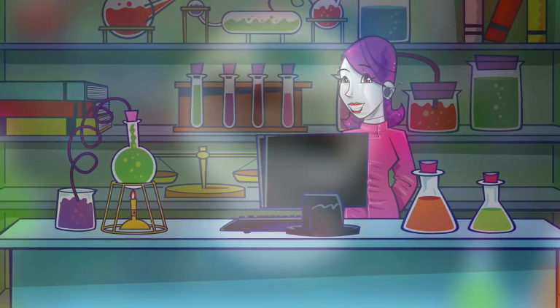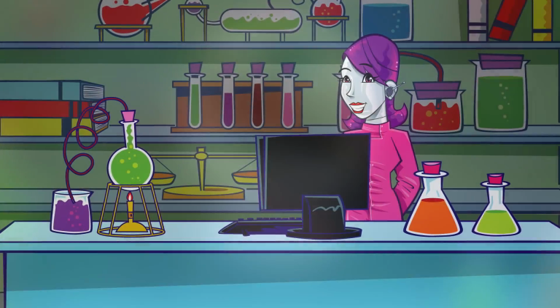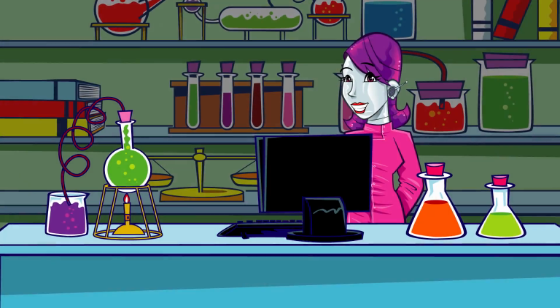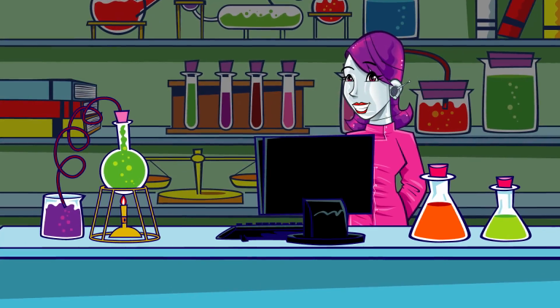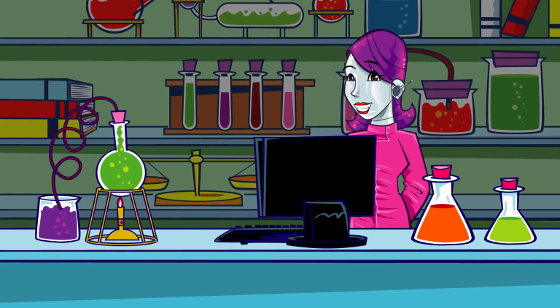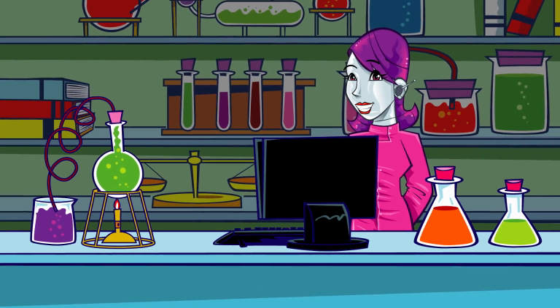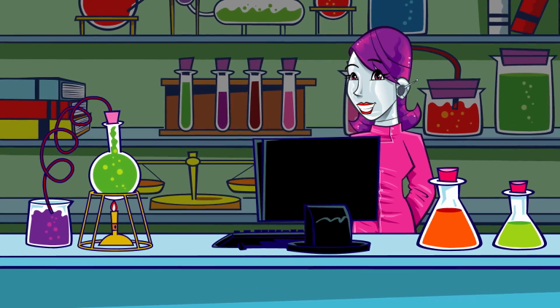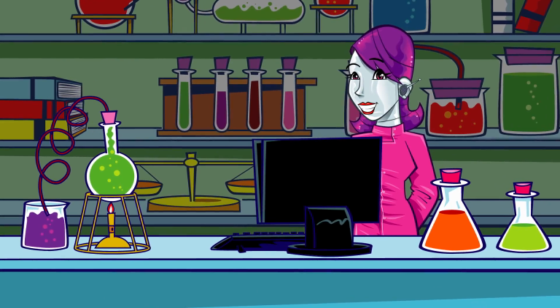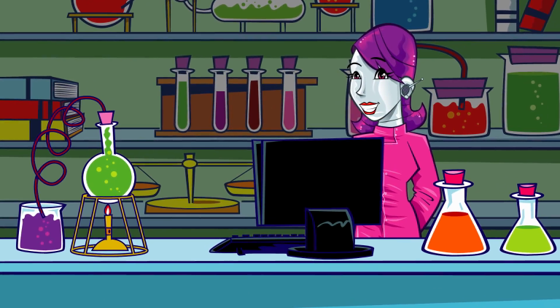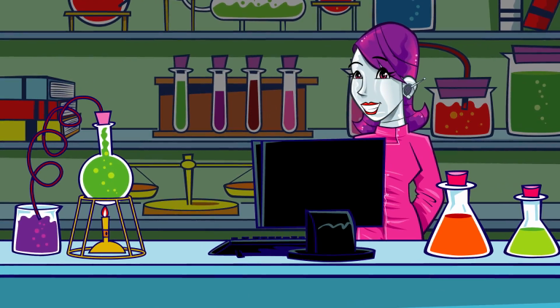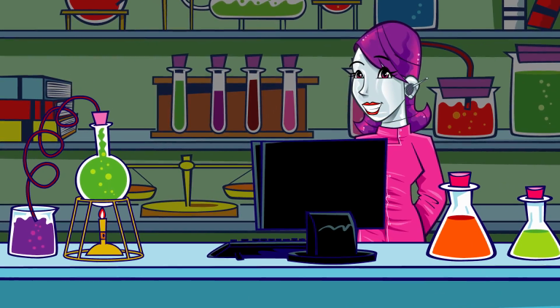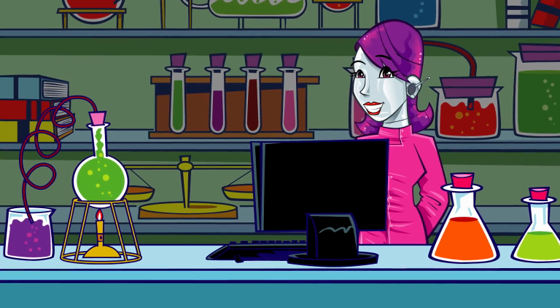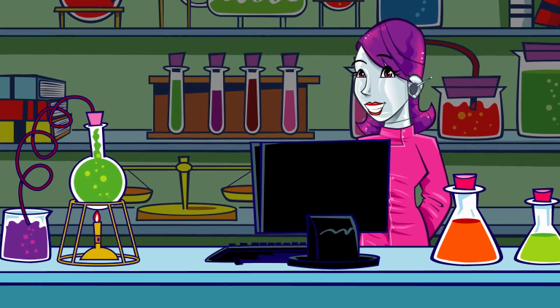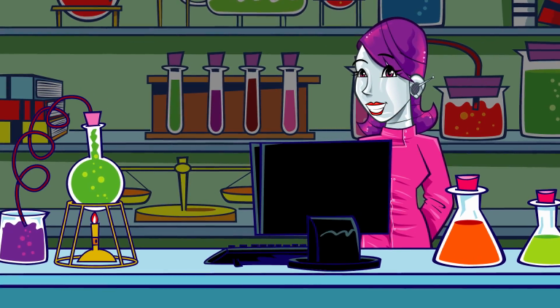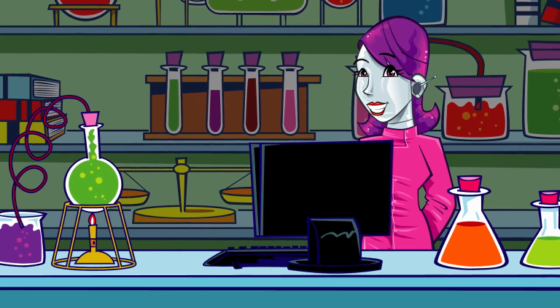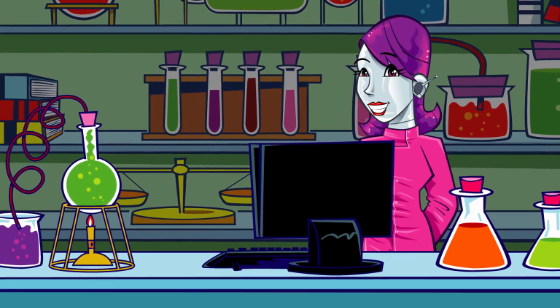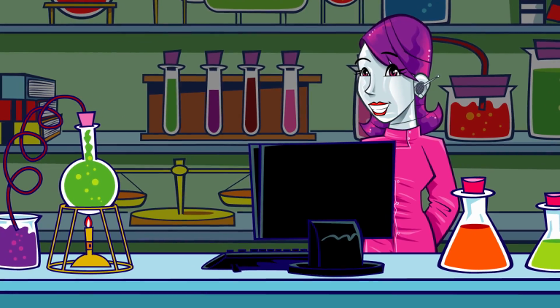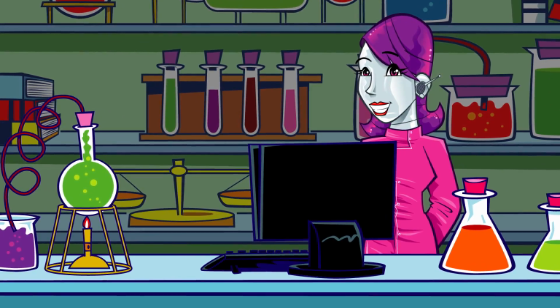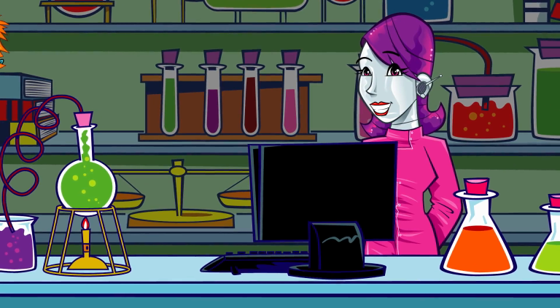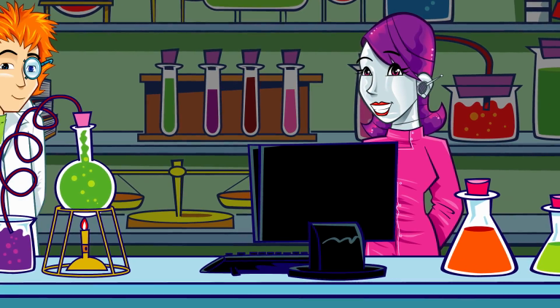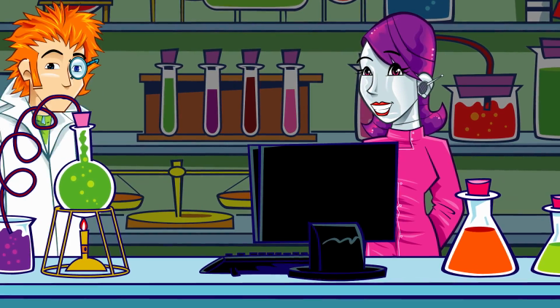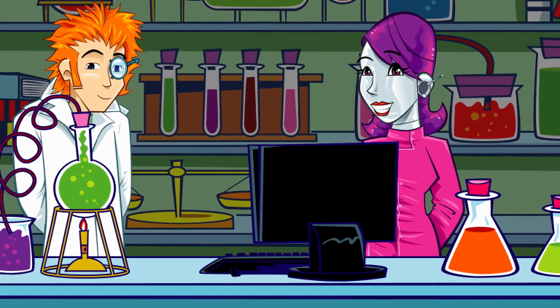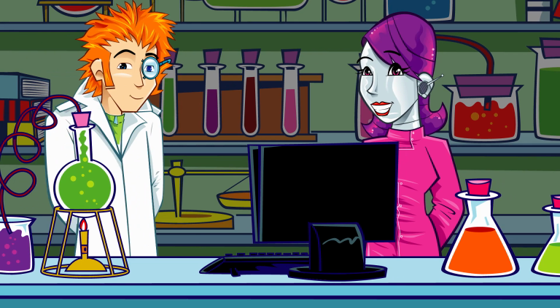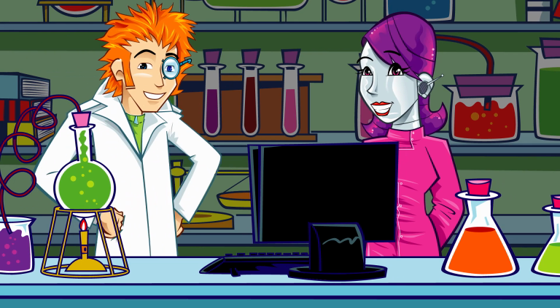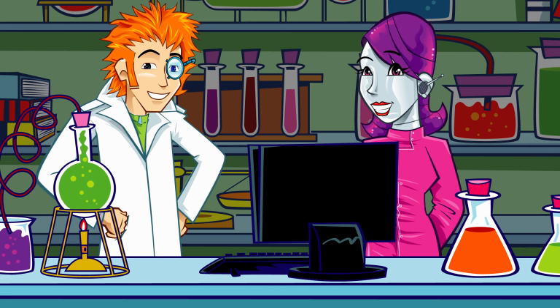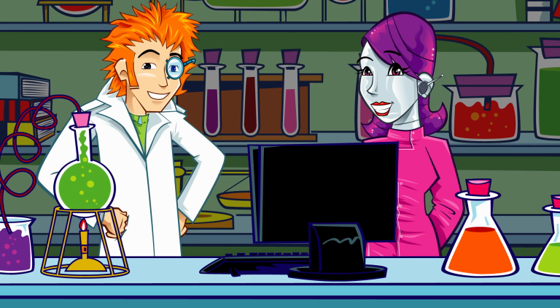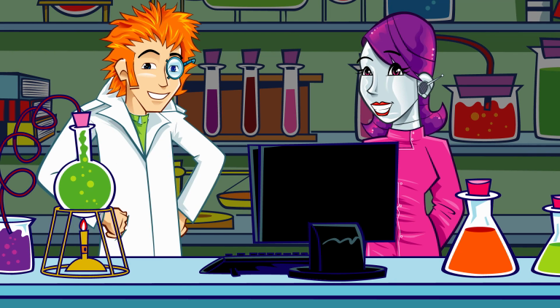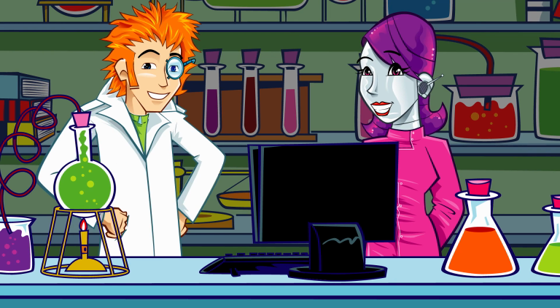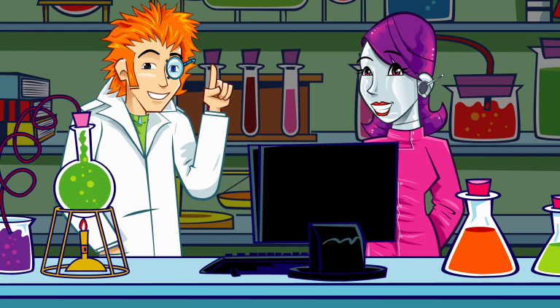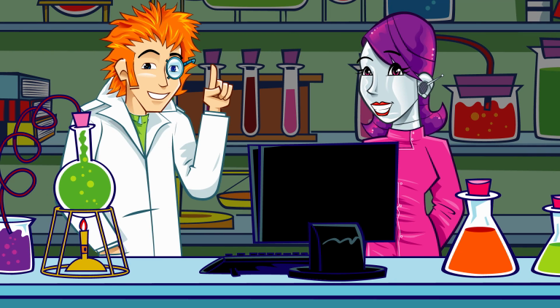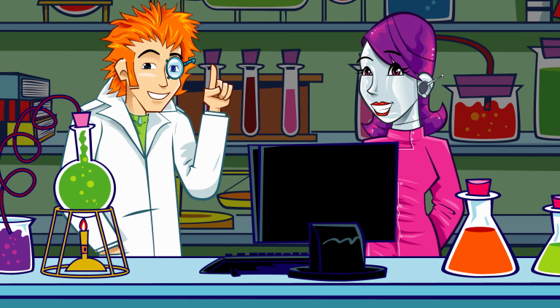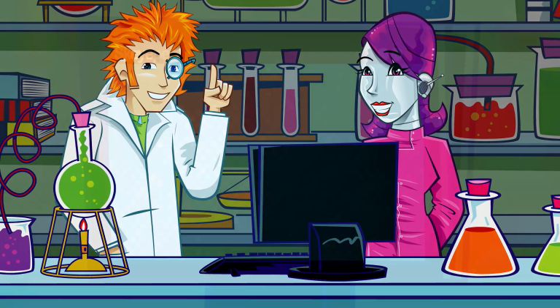Professor? Professor? There's another call coming through for the Eye Guide! I spy it! Call connected!